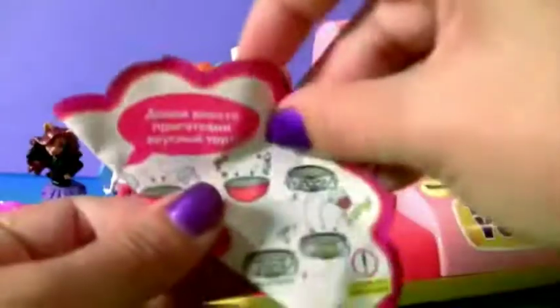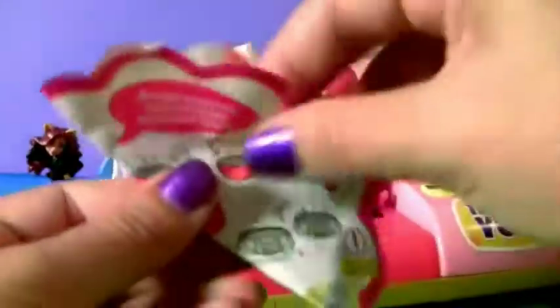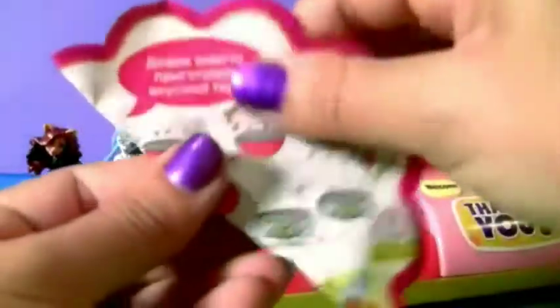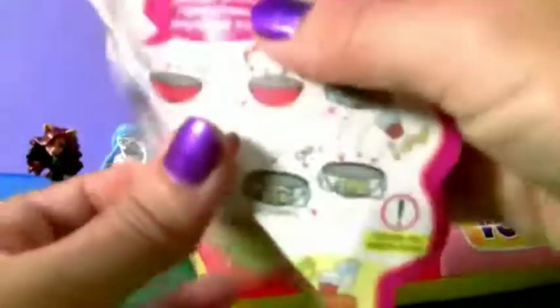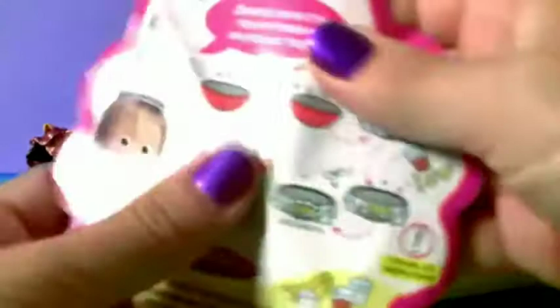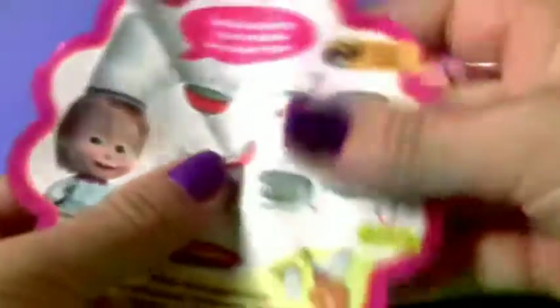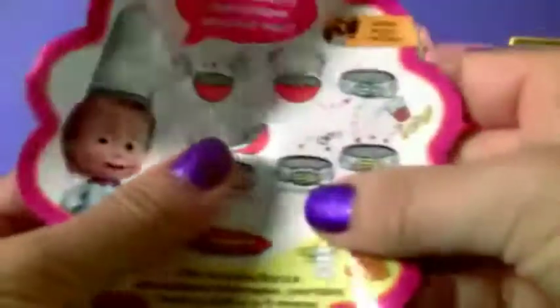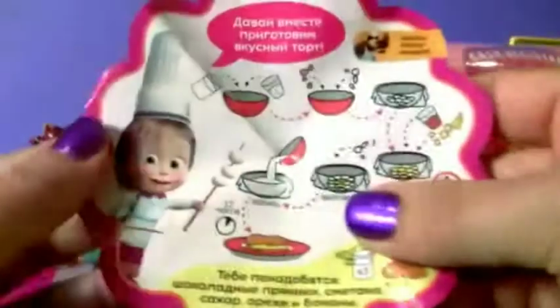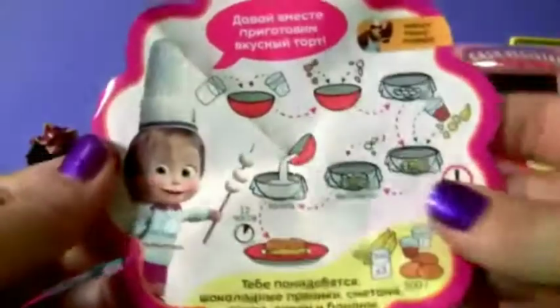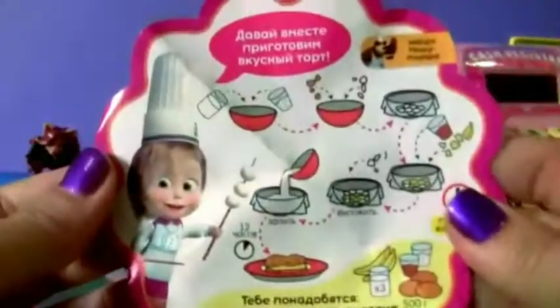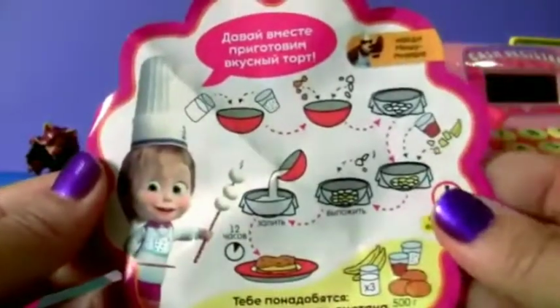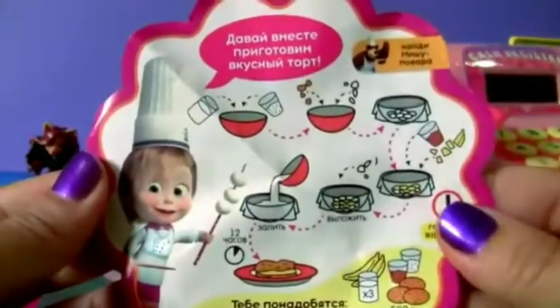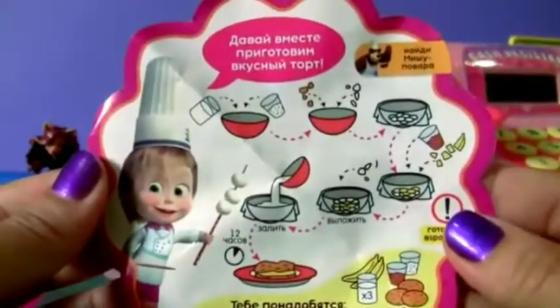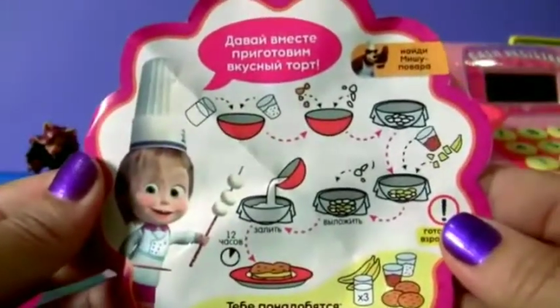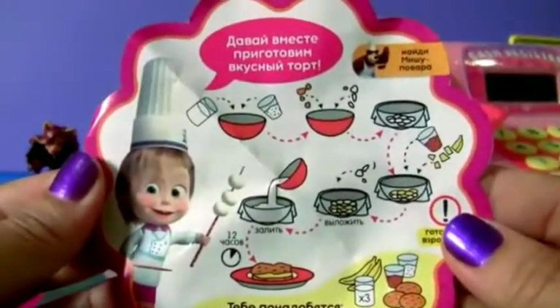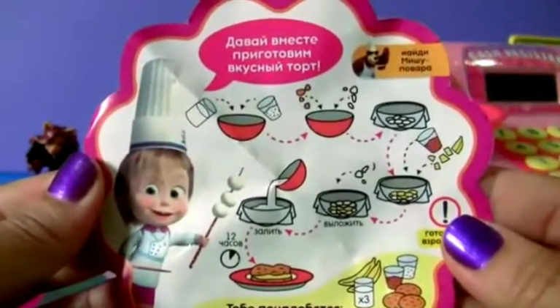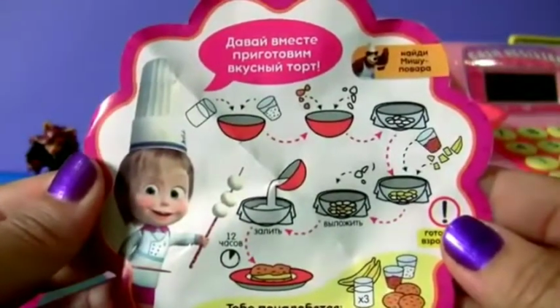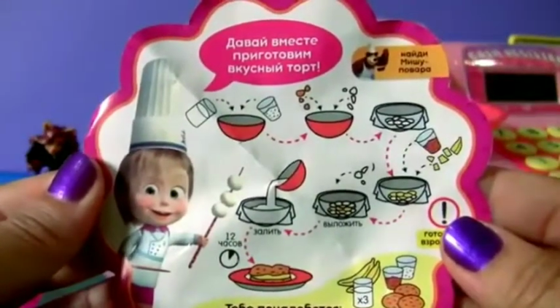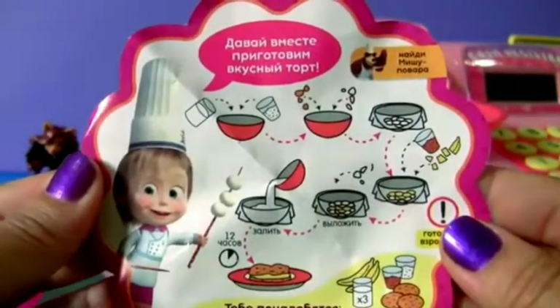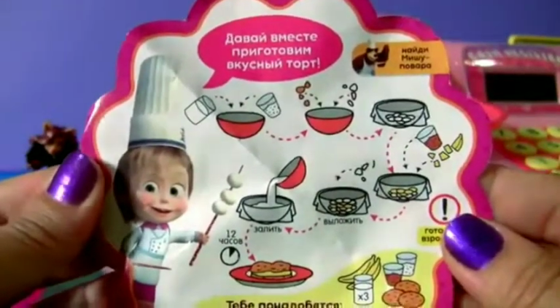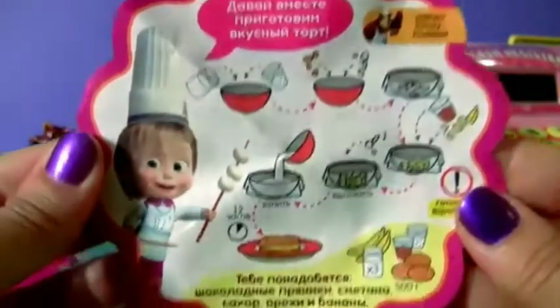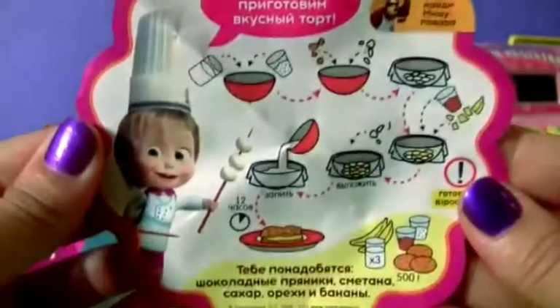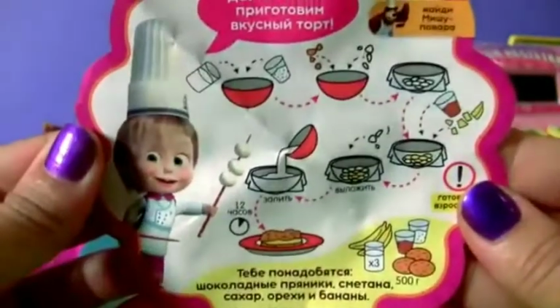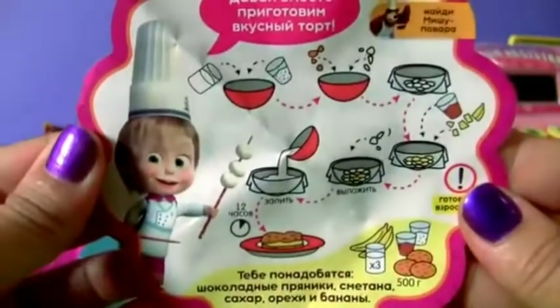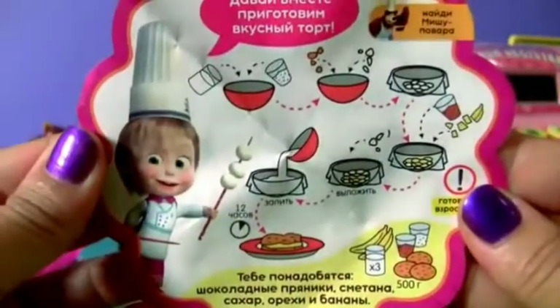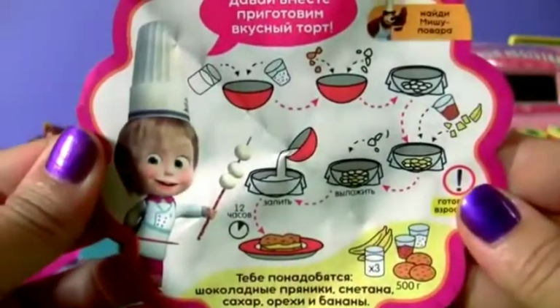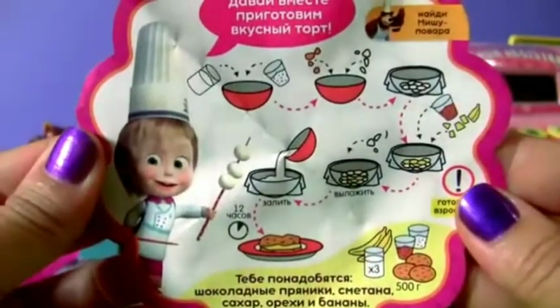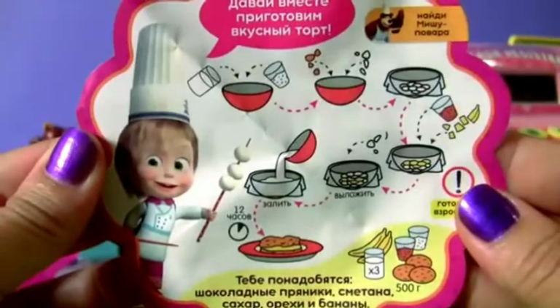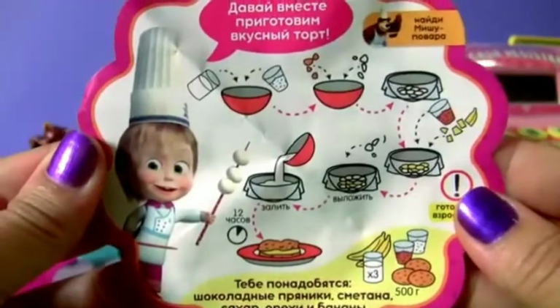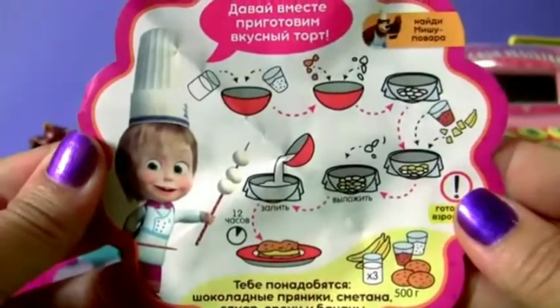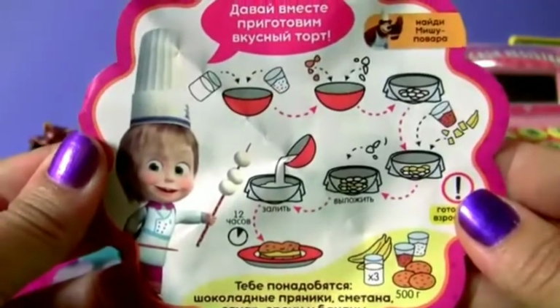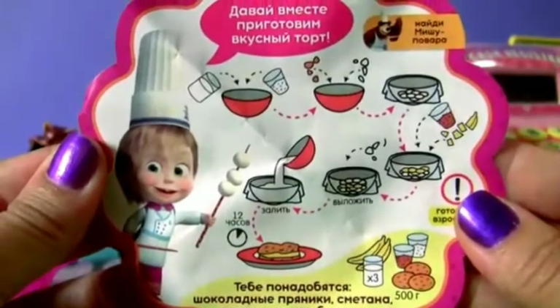Plus the mini poster! Look, Masha has here a little recipe!